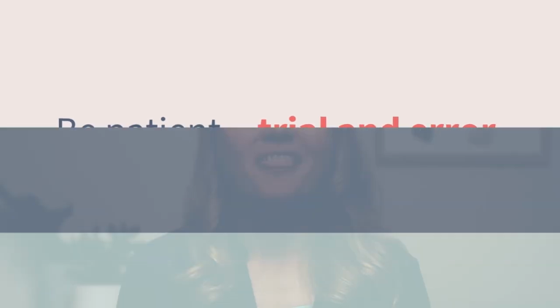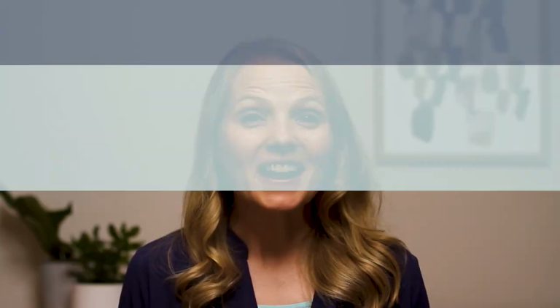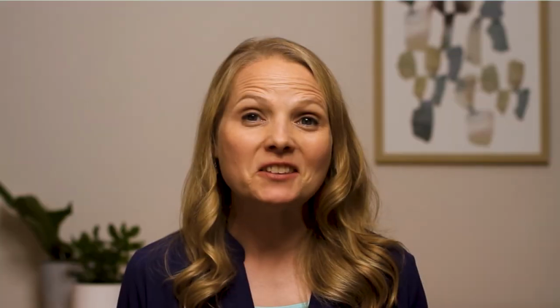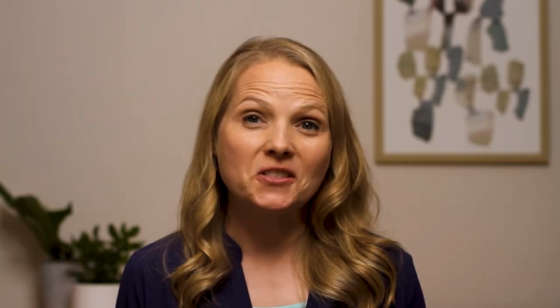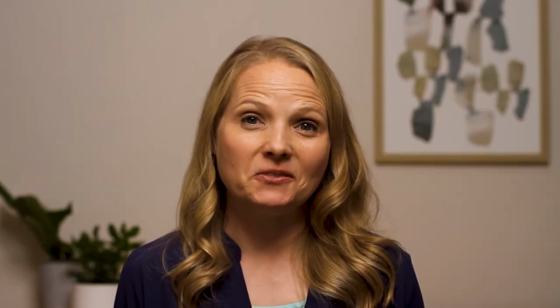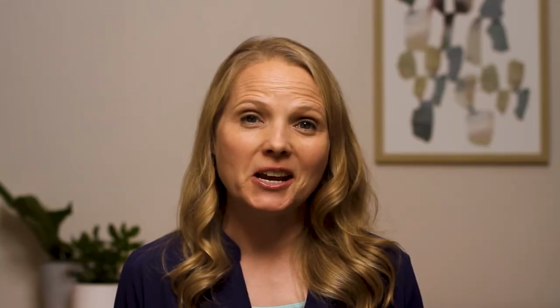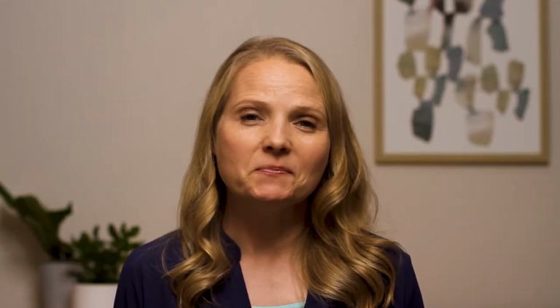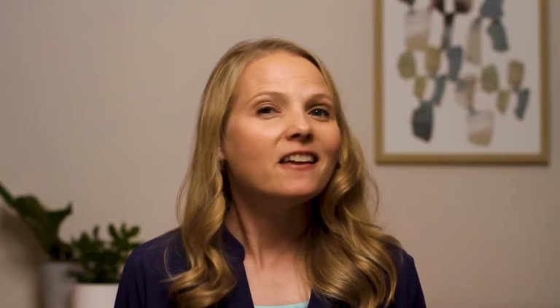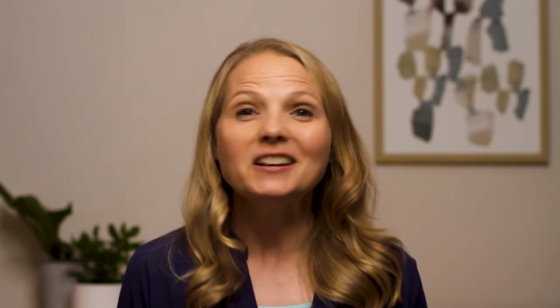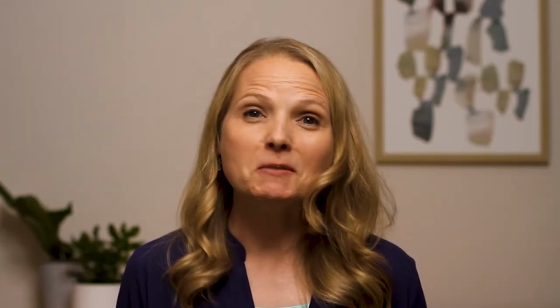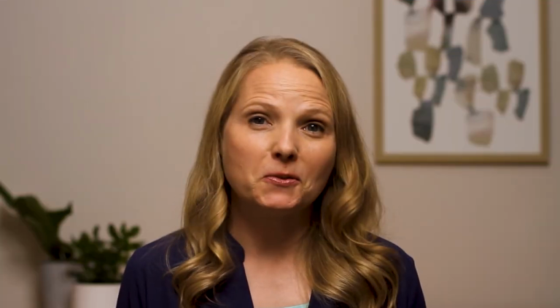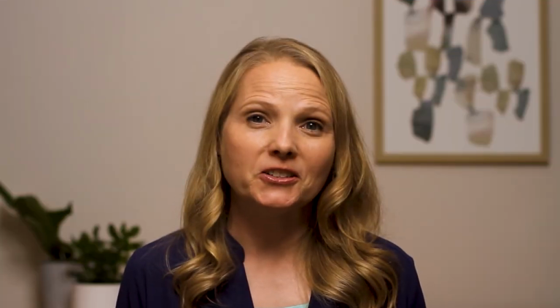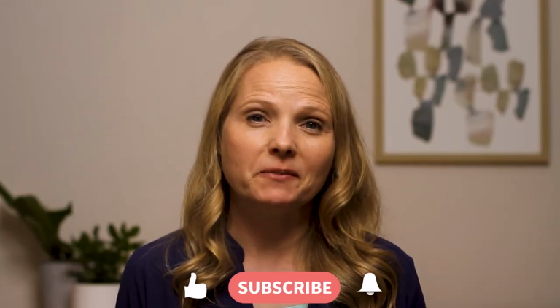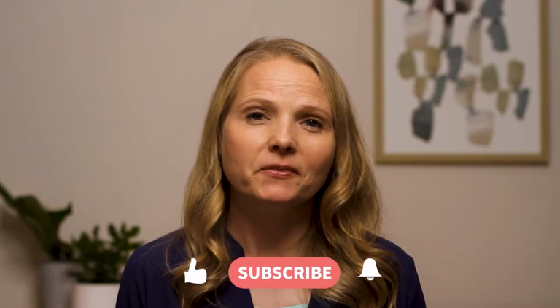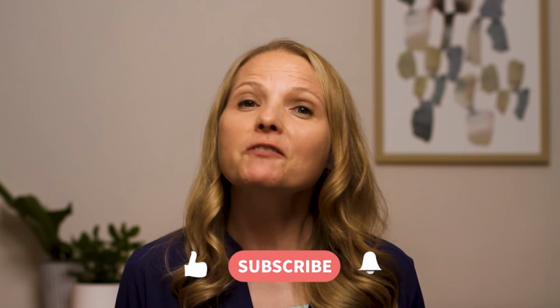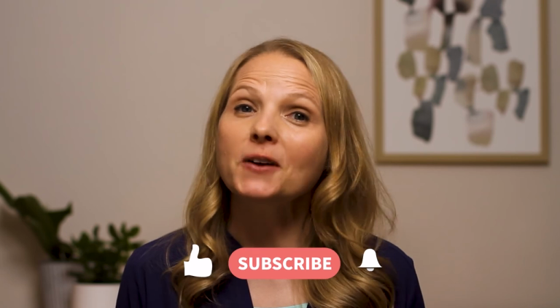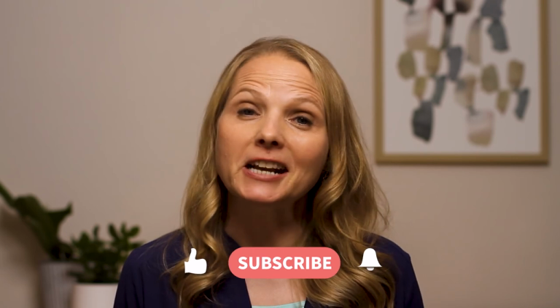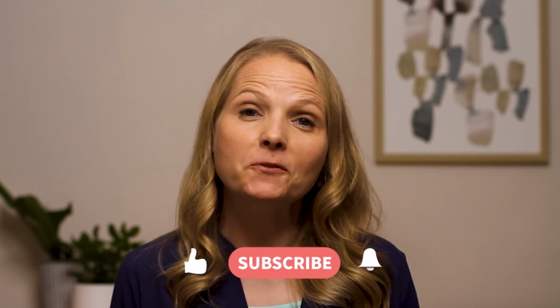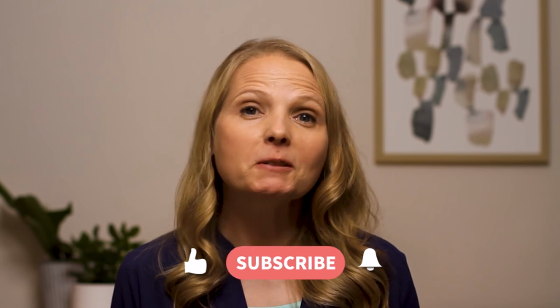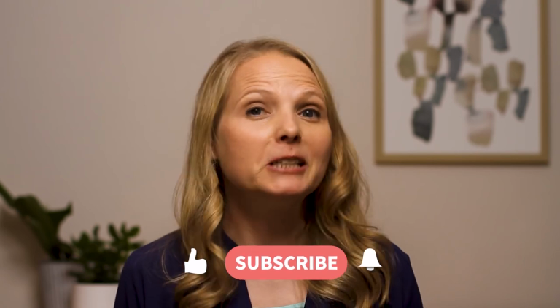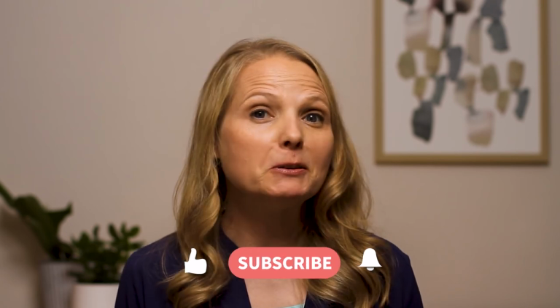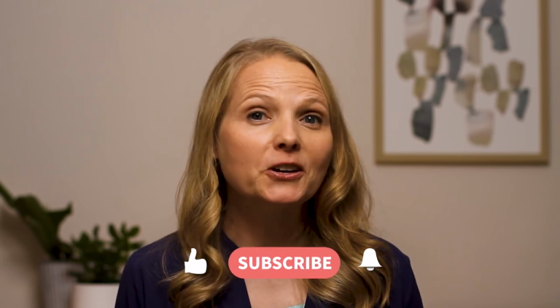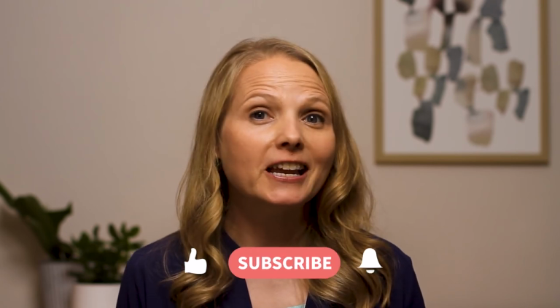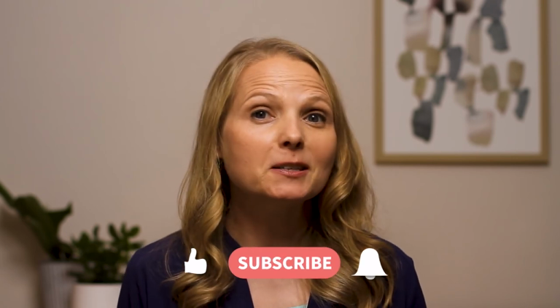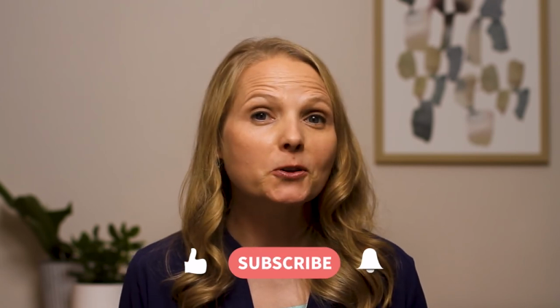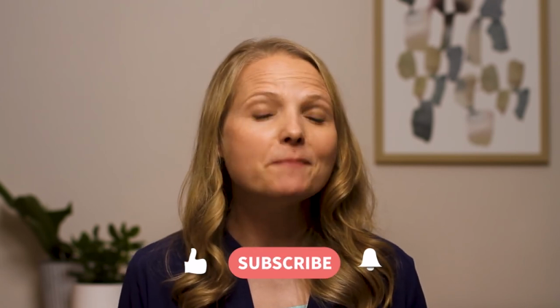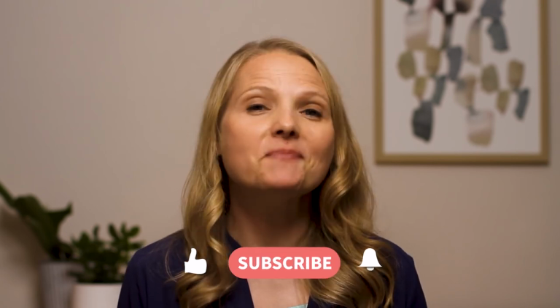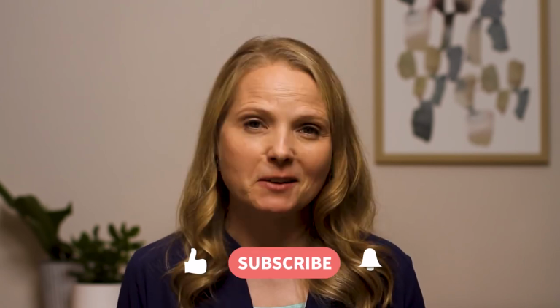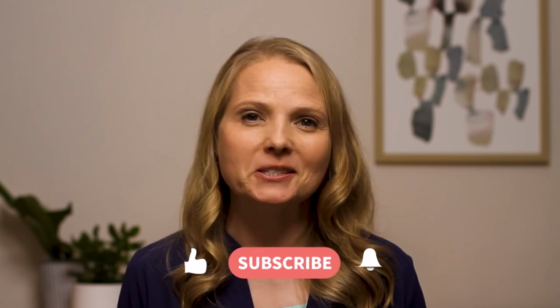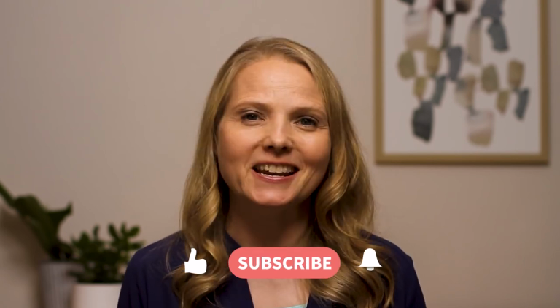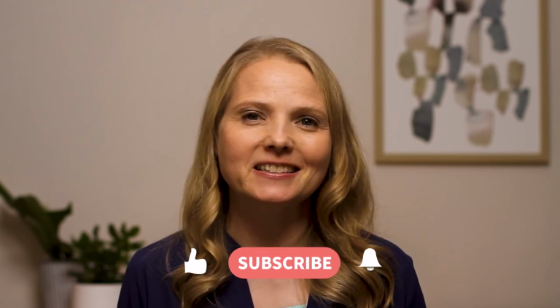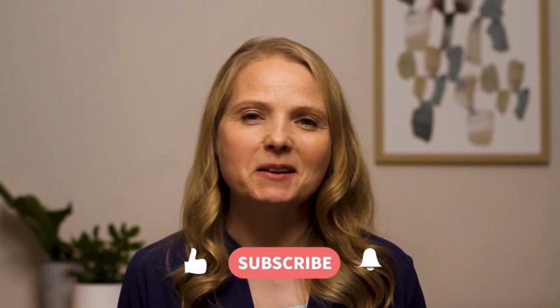That's it for this video. Thanks so much for watching. If you found it helpful, please be sure to like and subscribe, and we'll see you next time.